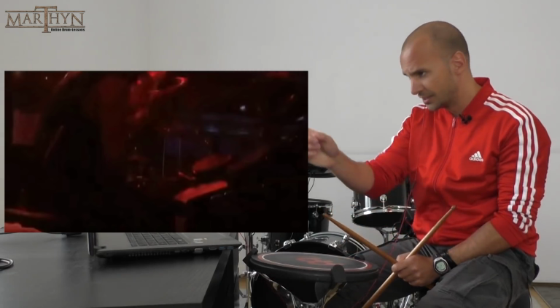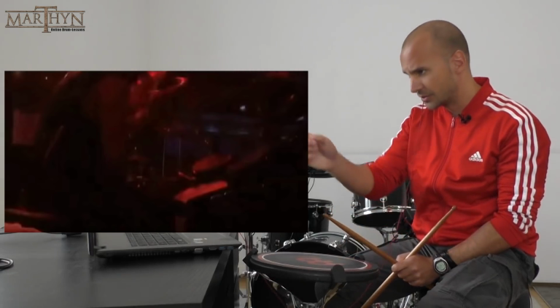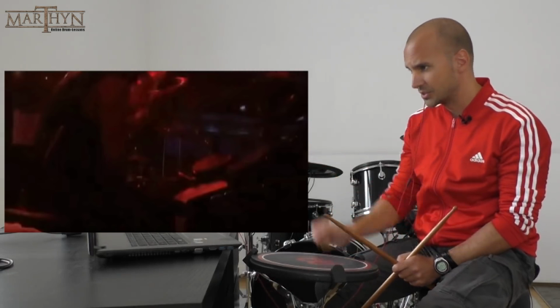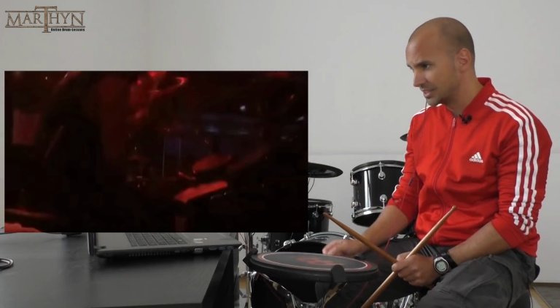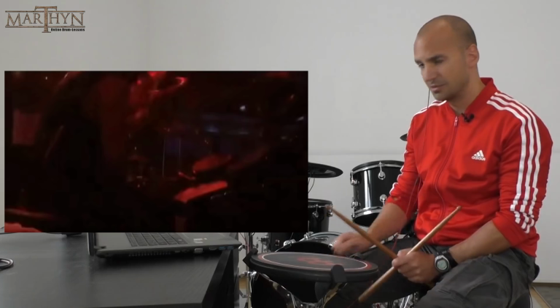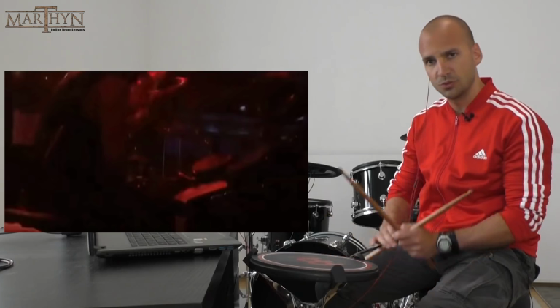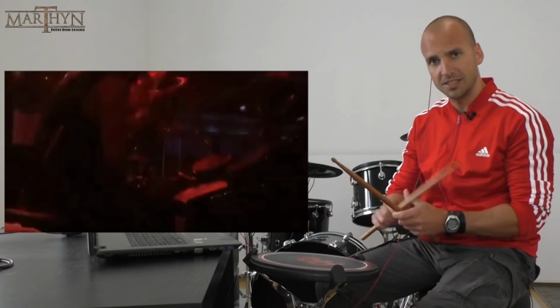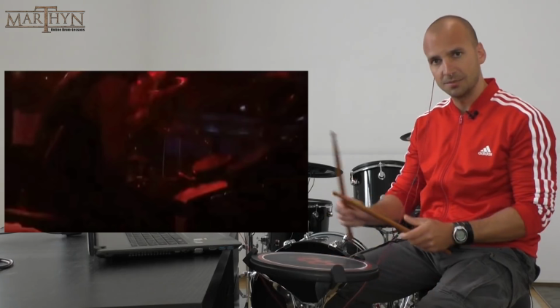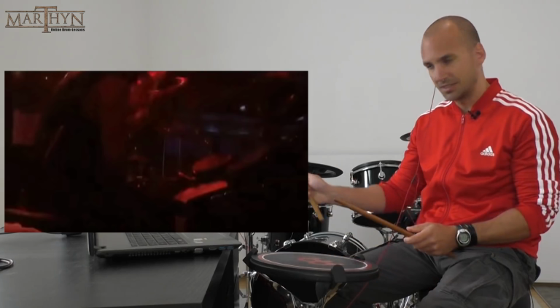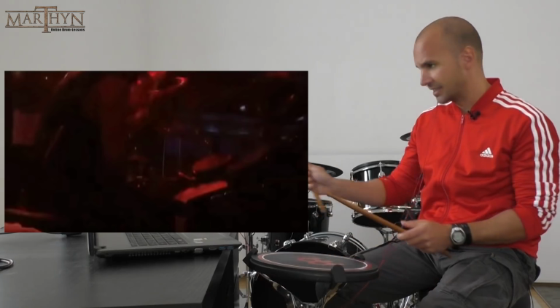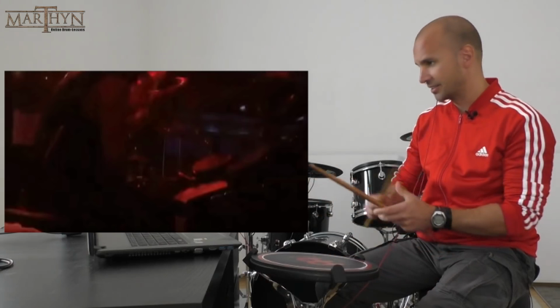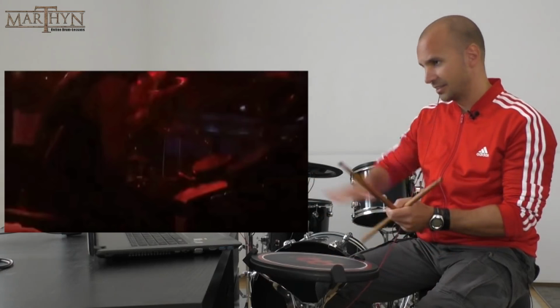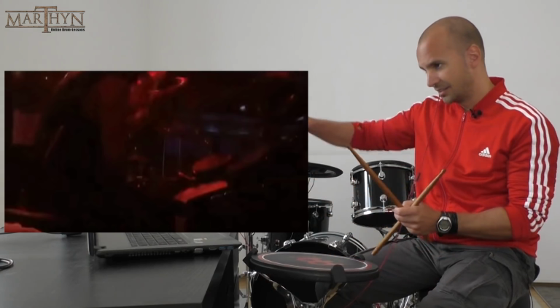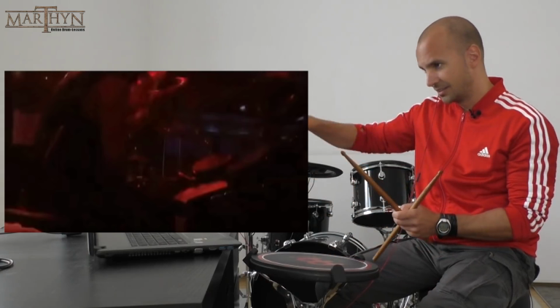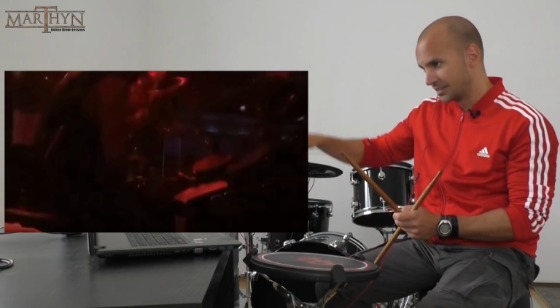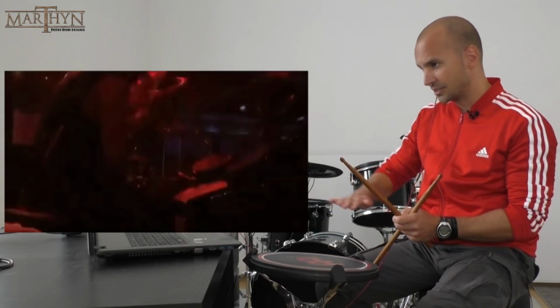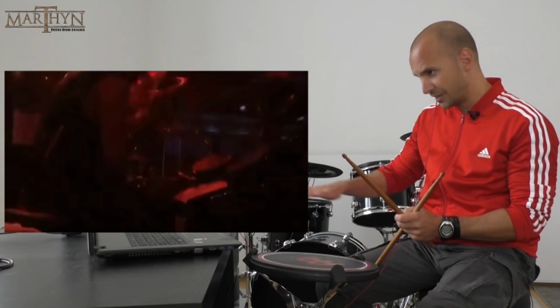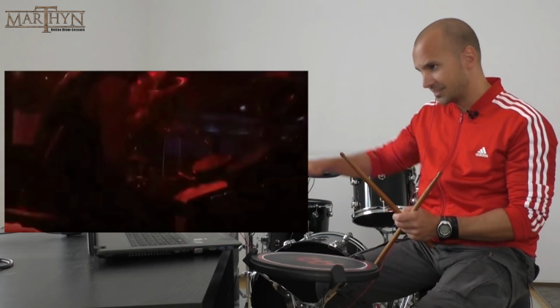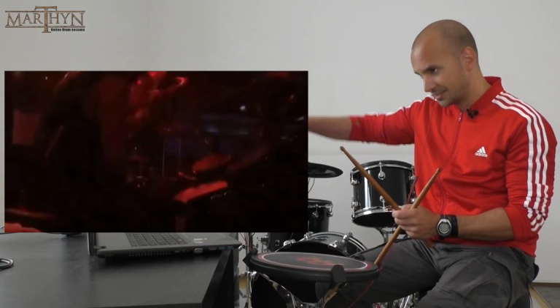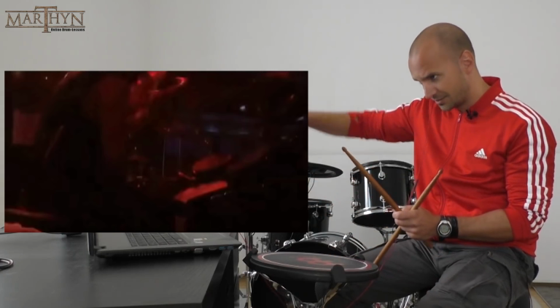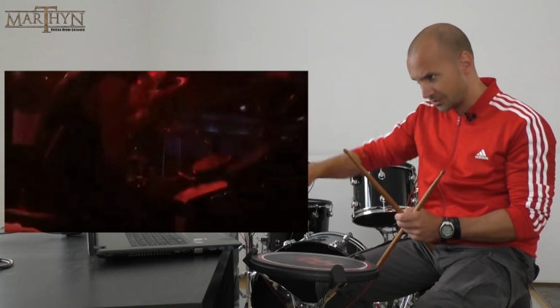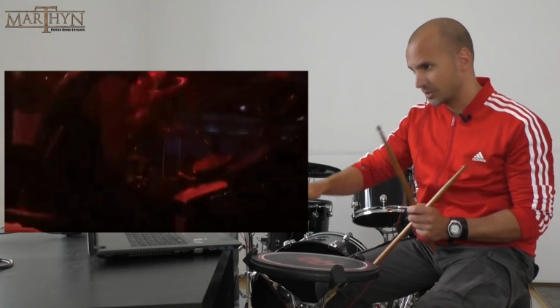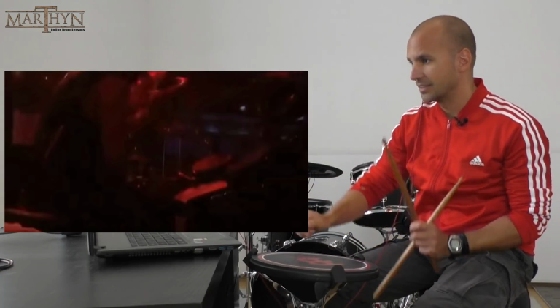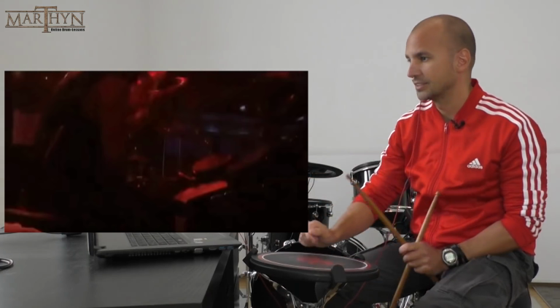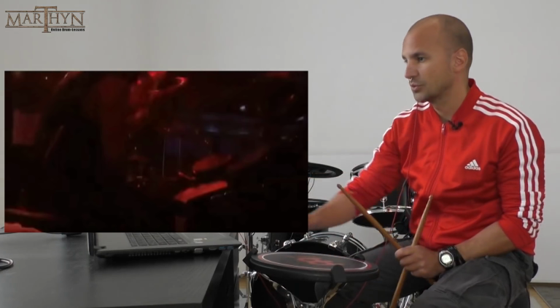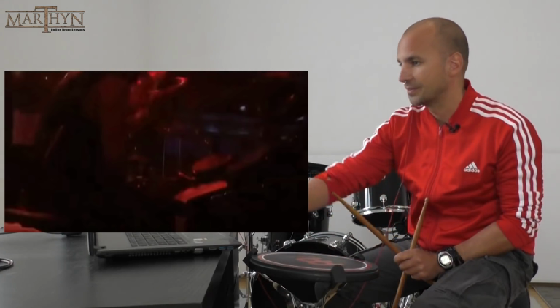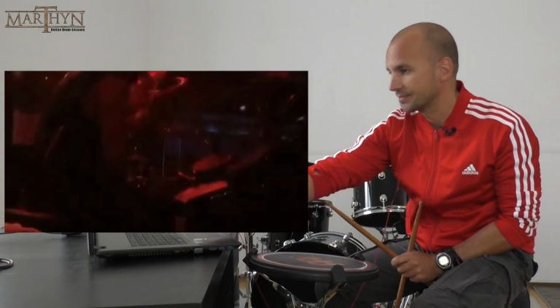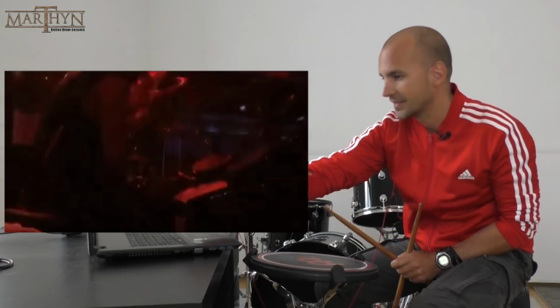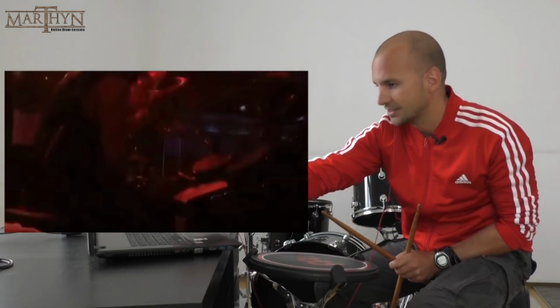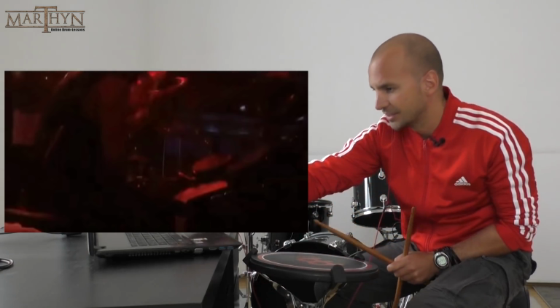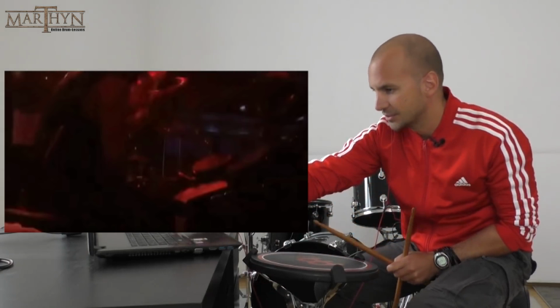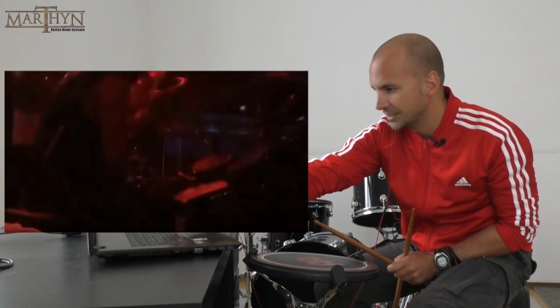You can also see this with the right cymbal — it's not flat, also angled as well. So let's continue.